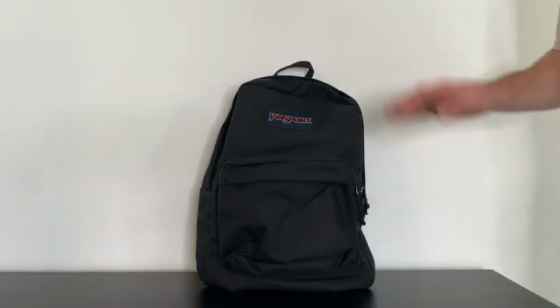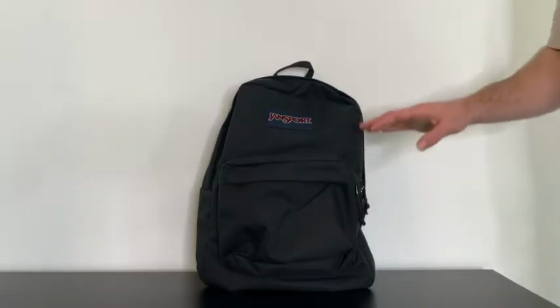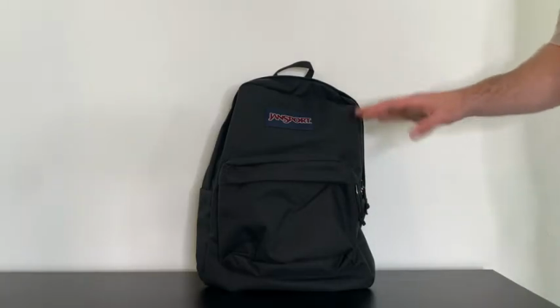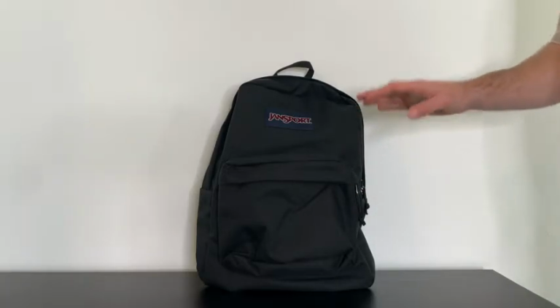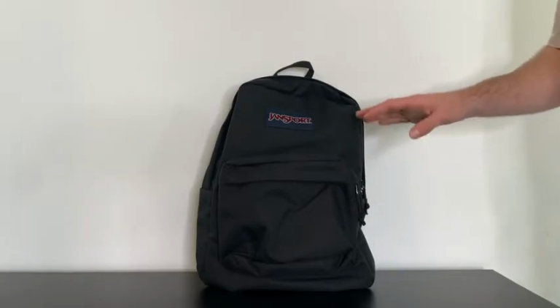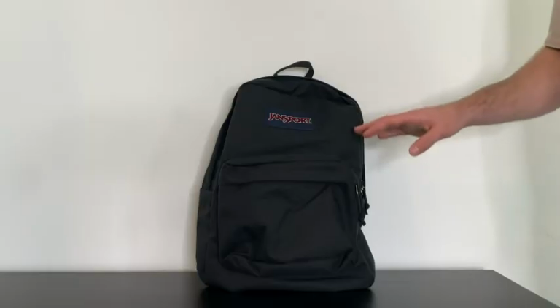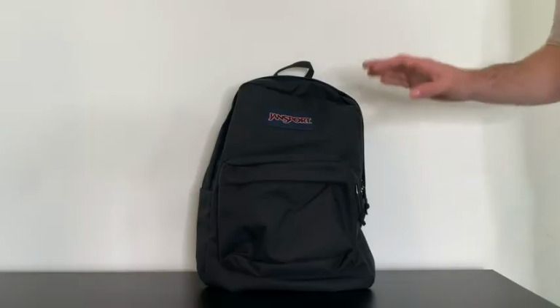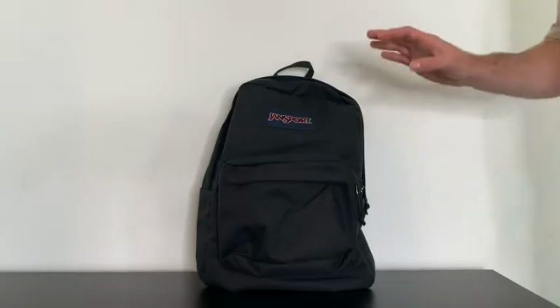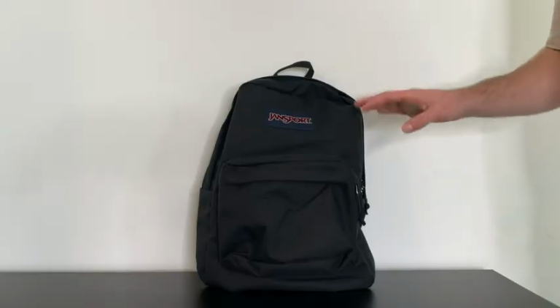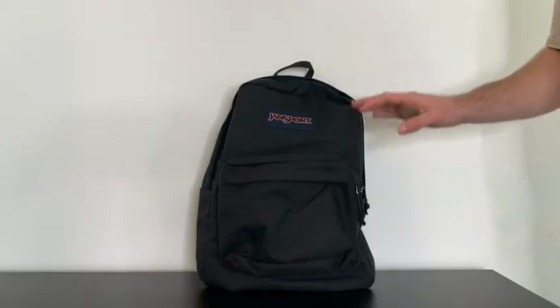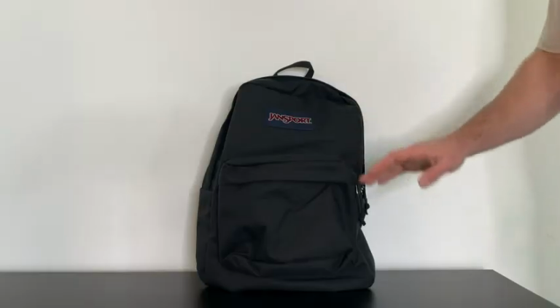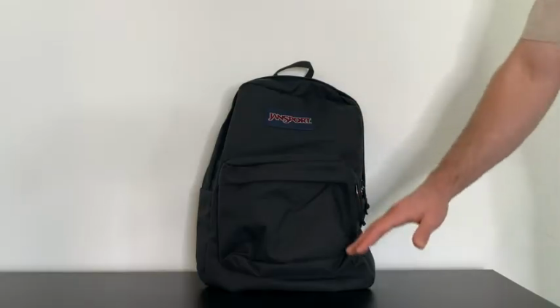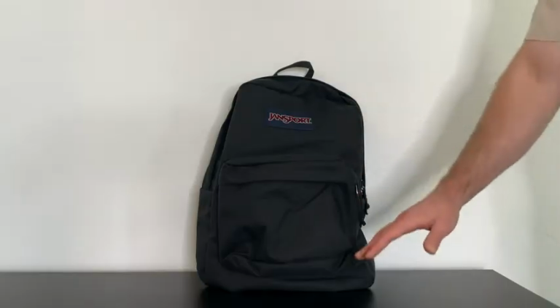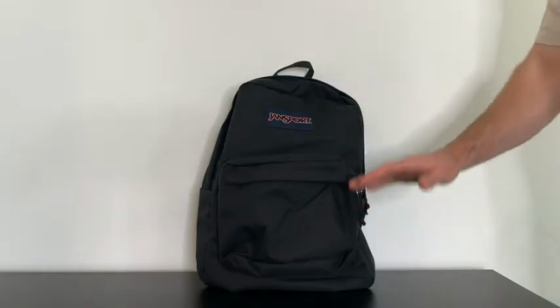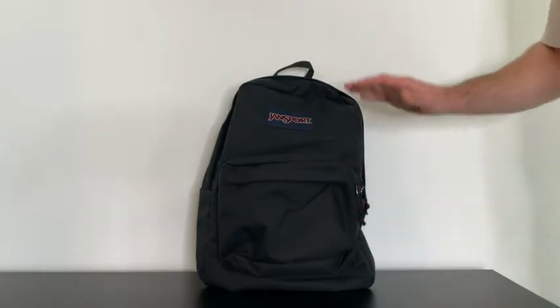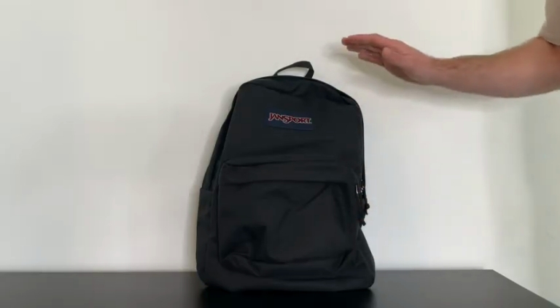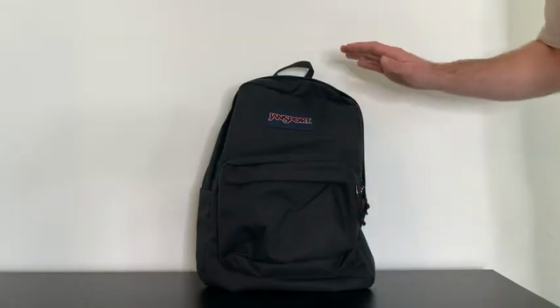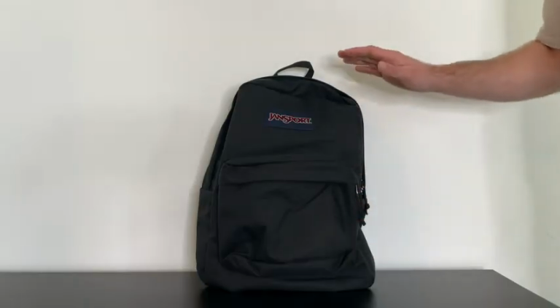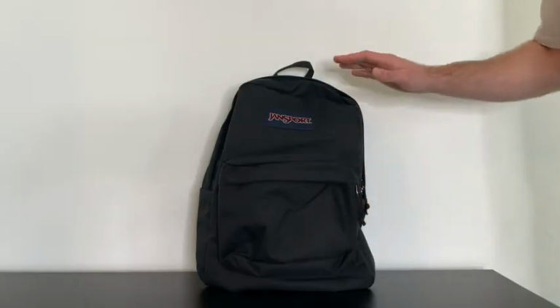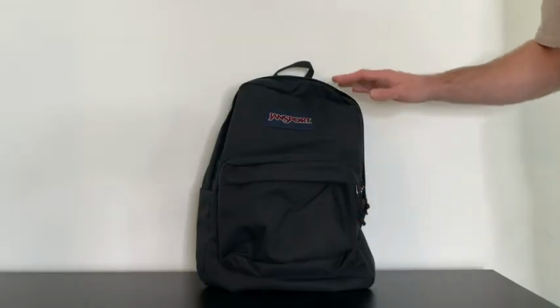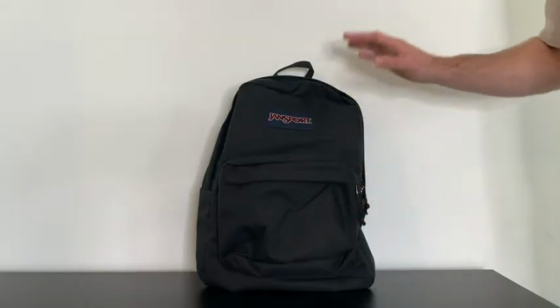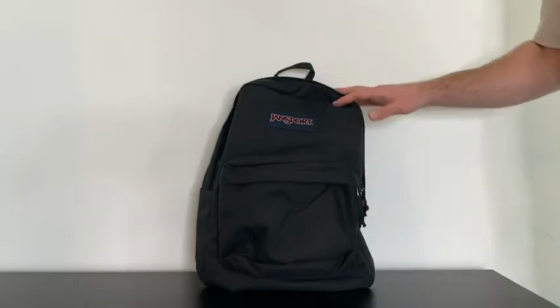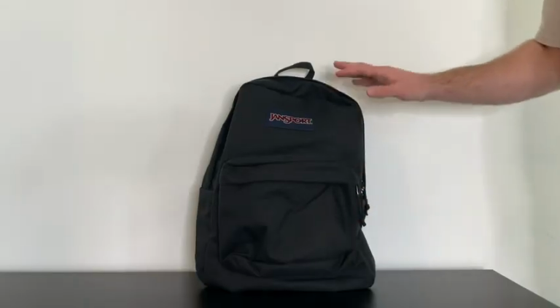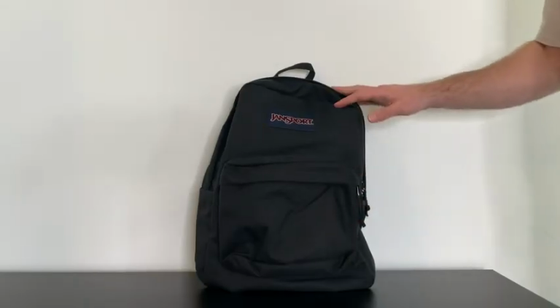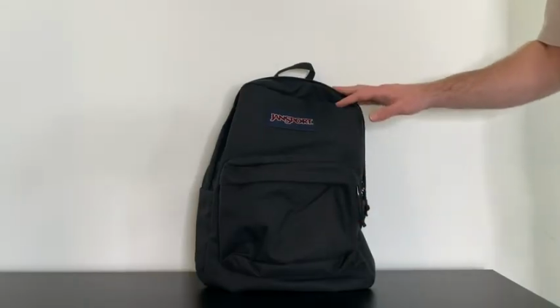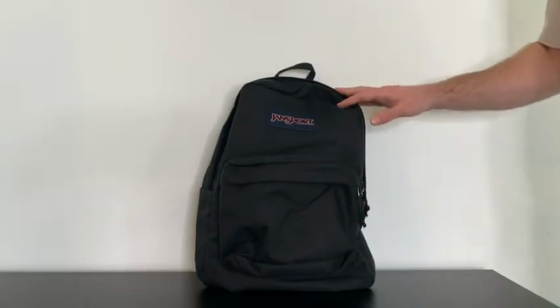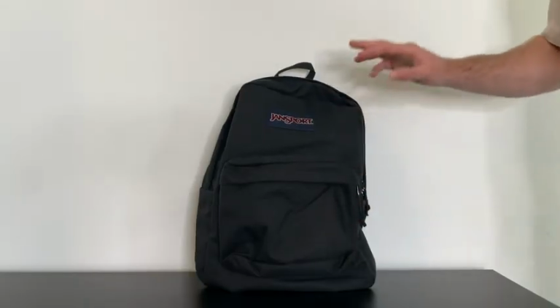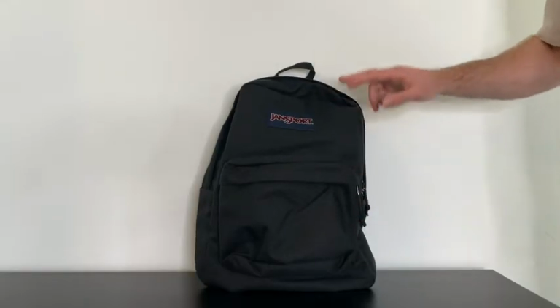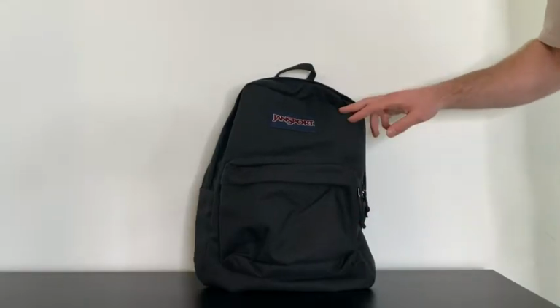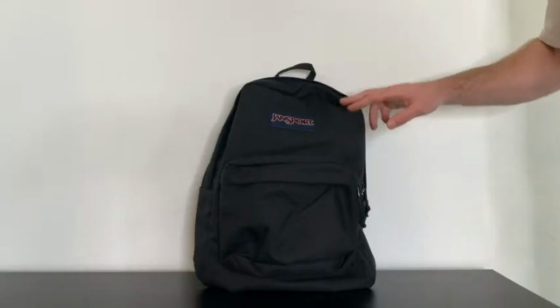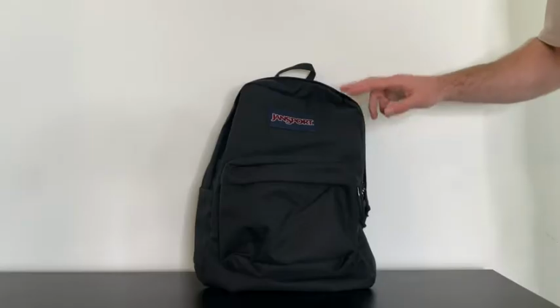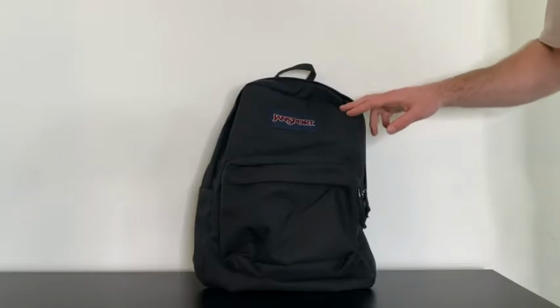Also, these backpacks last a long time. The material on the outside is water repellent and abrasion resistant.